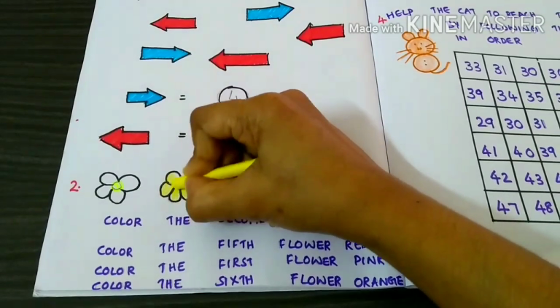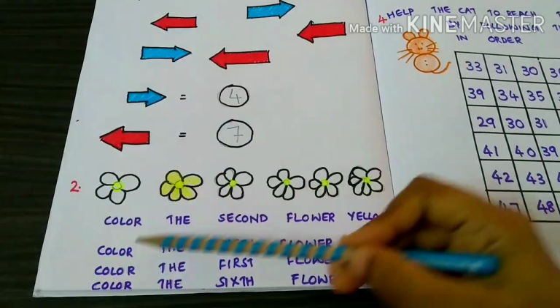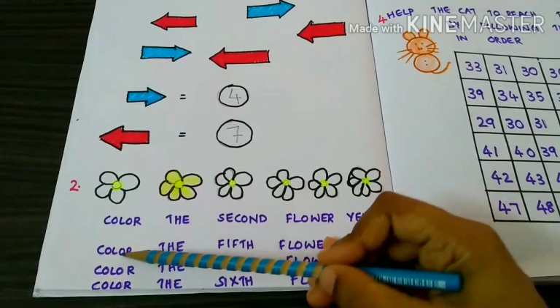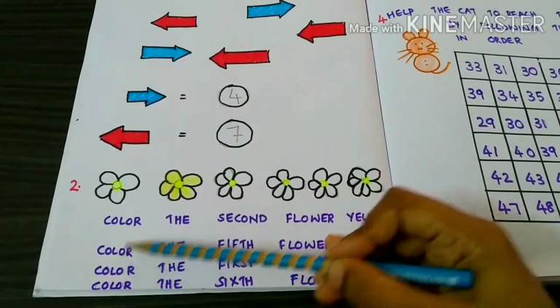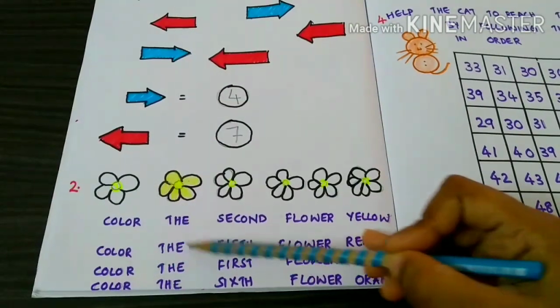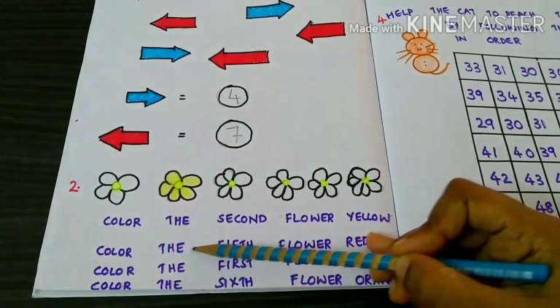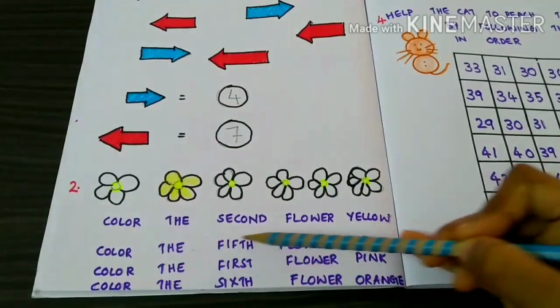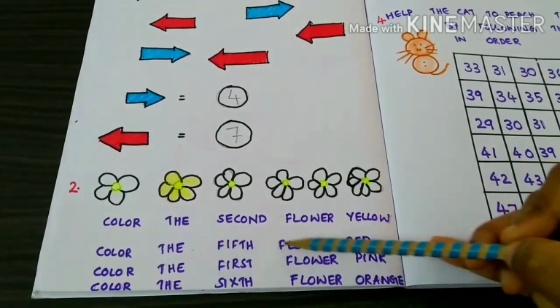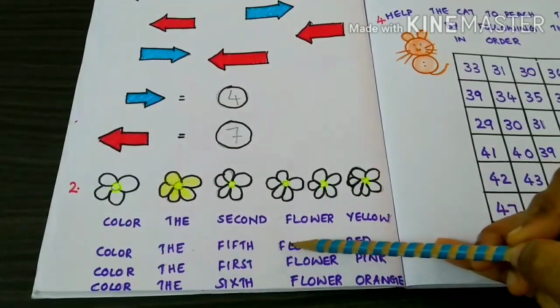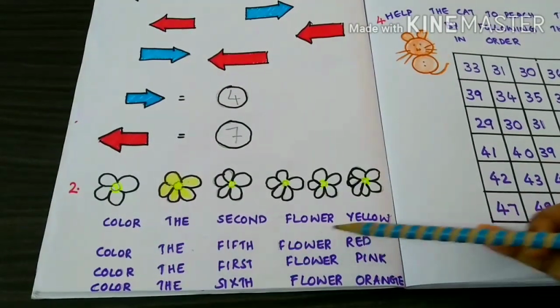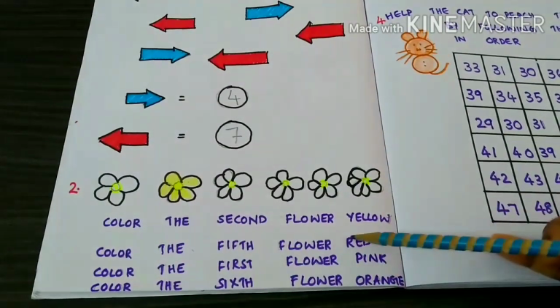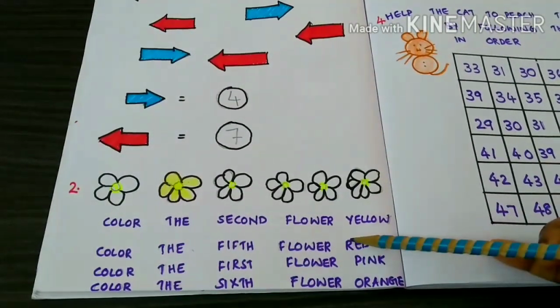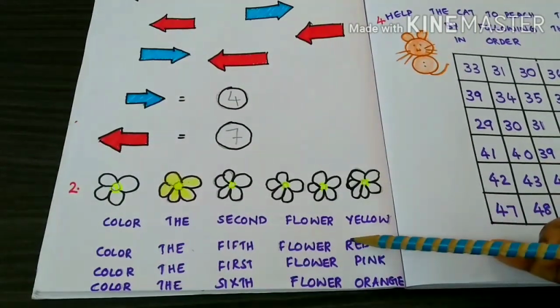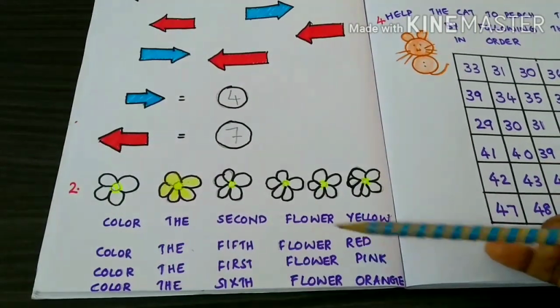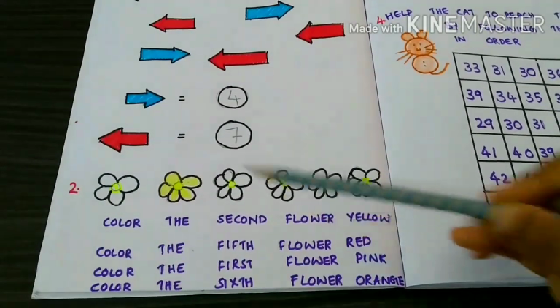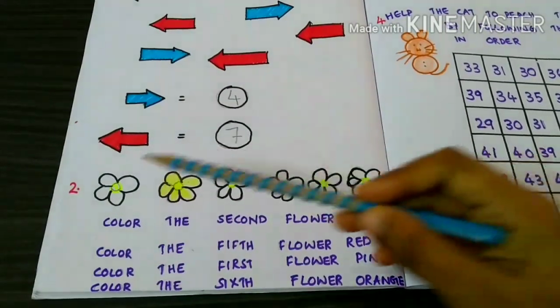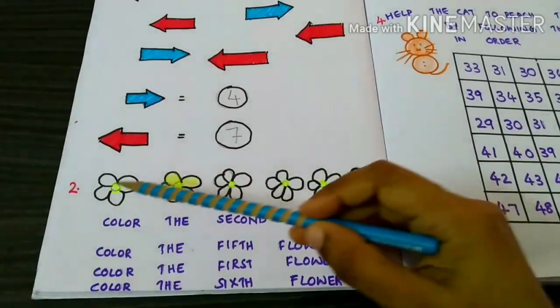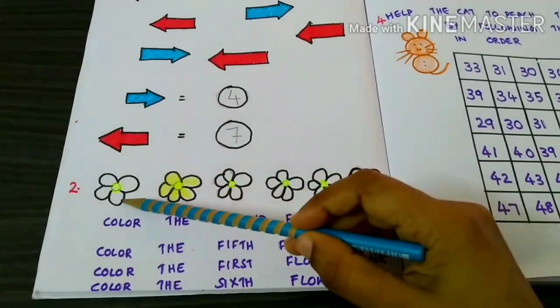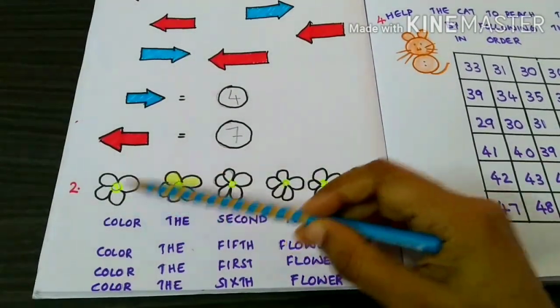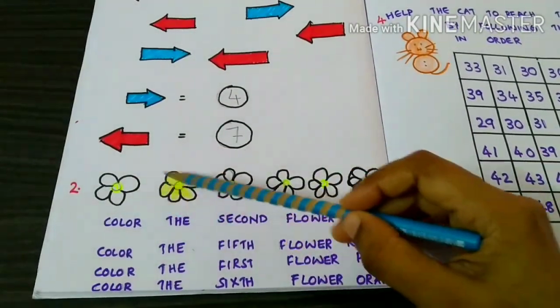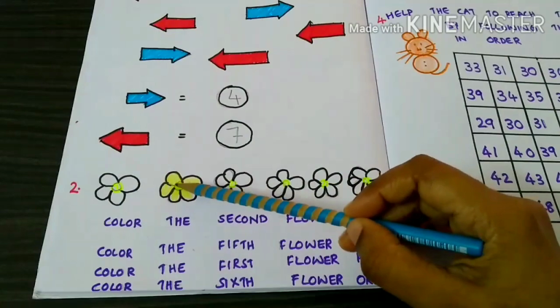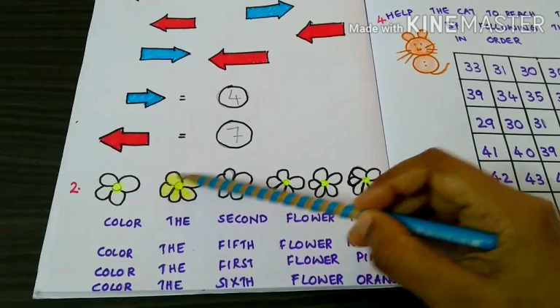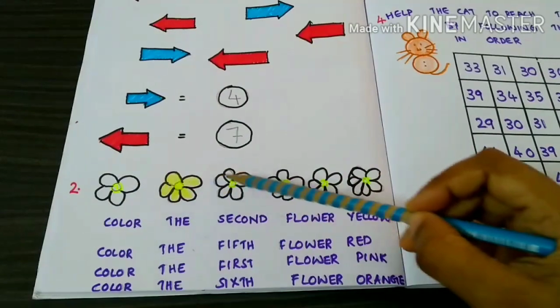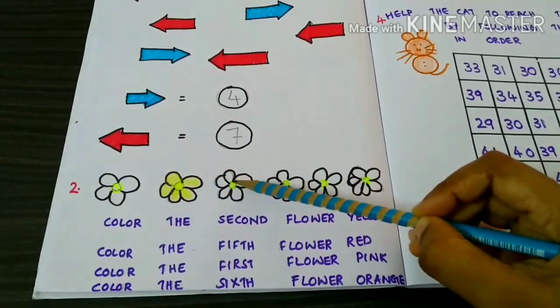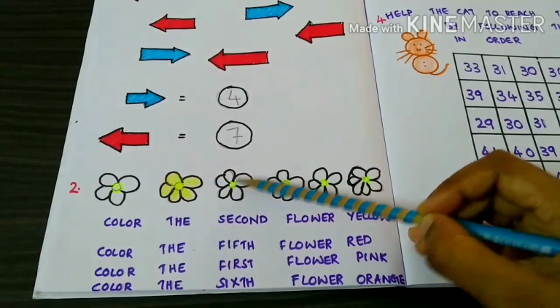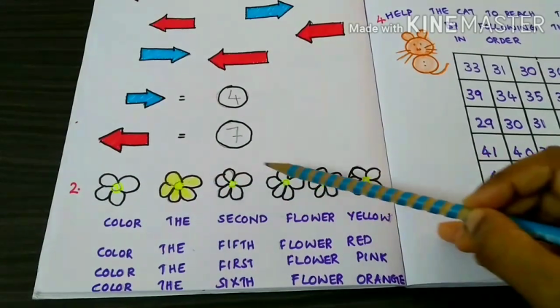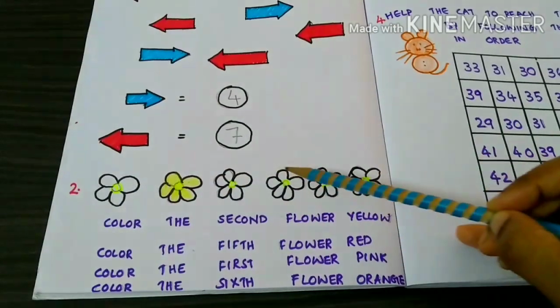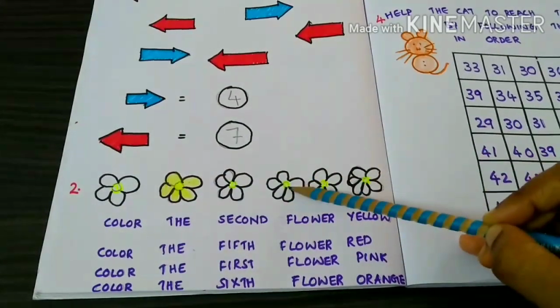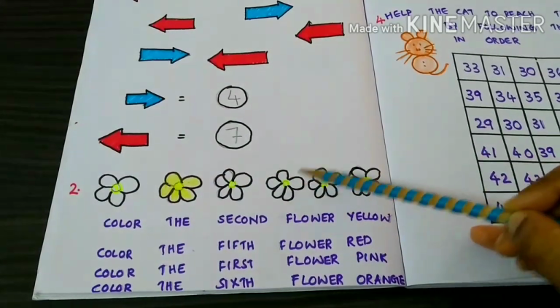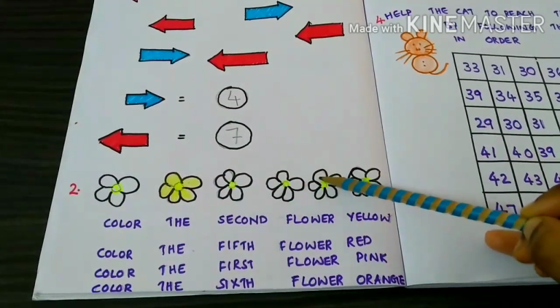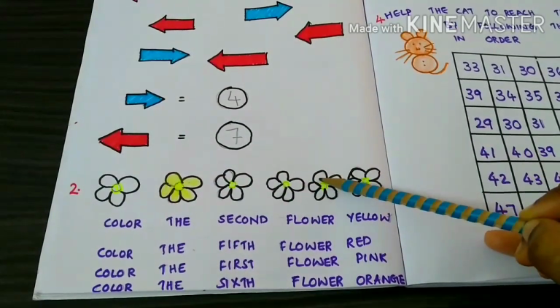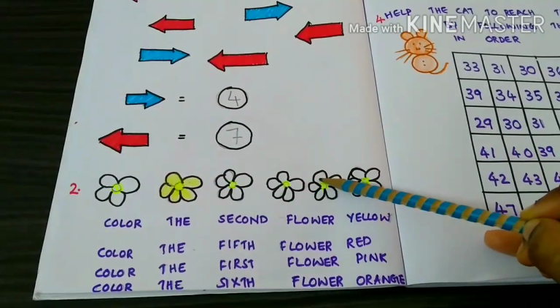Color the fifth flower red. 1, 2, 3, 4, 5.